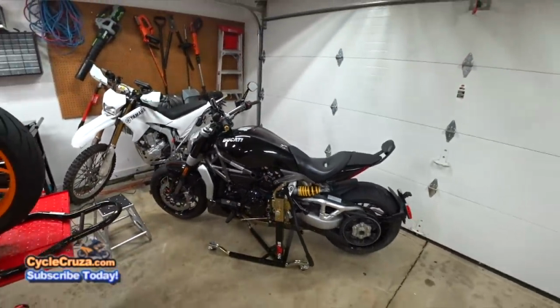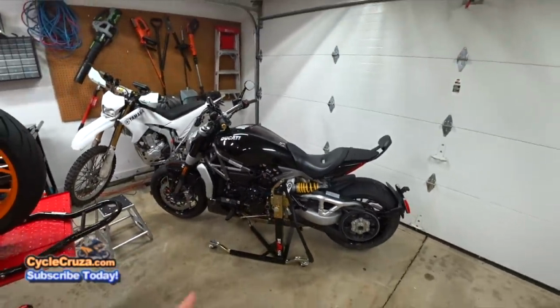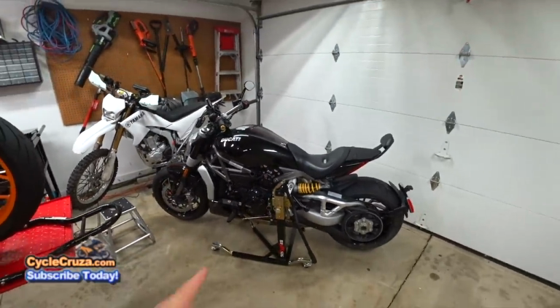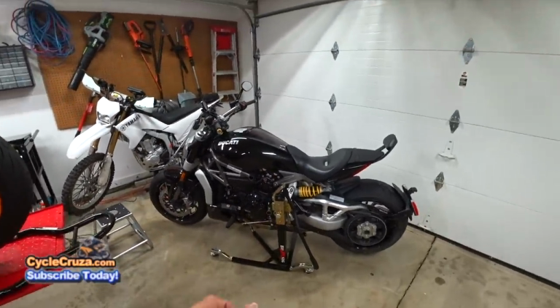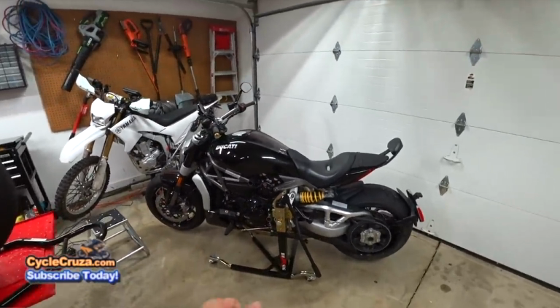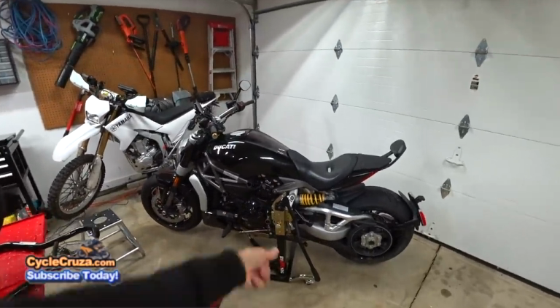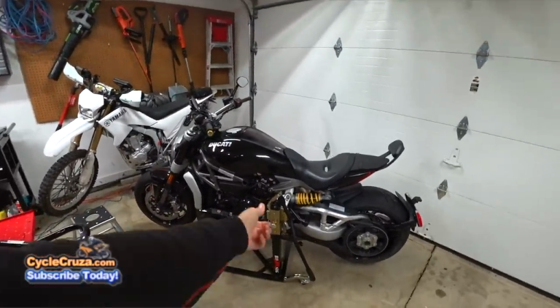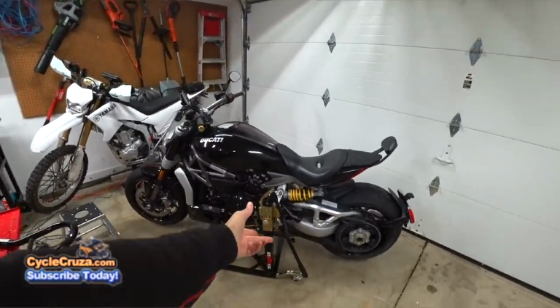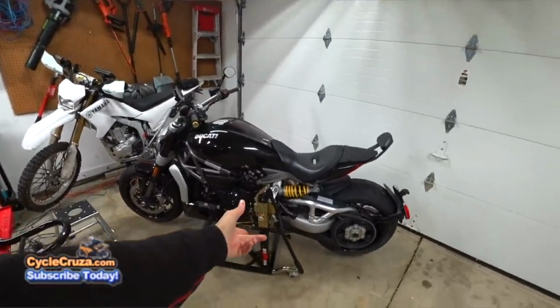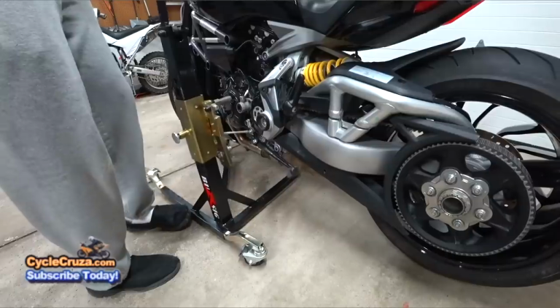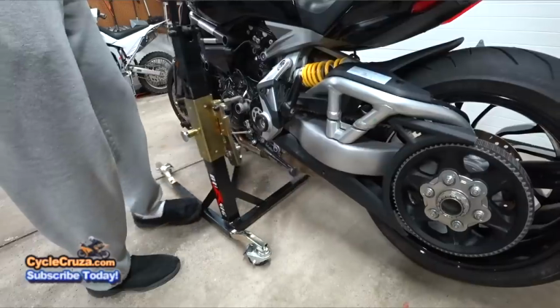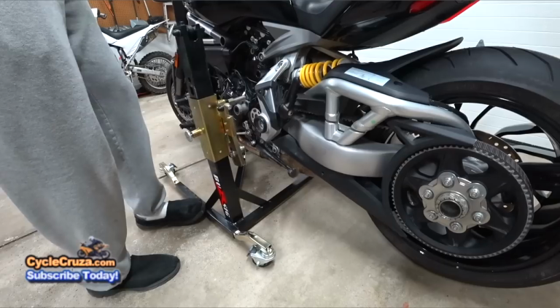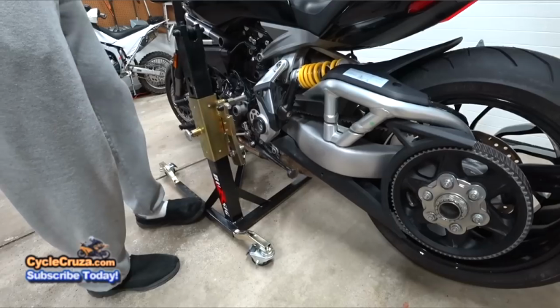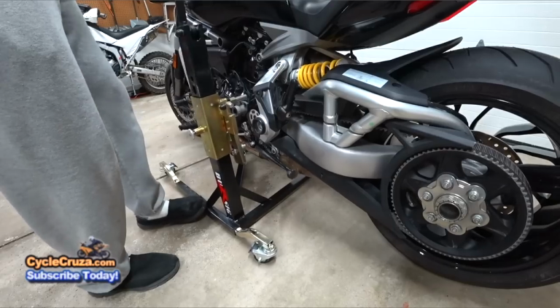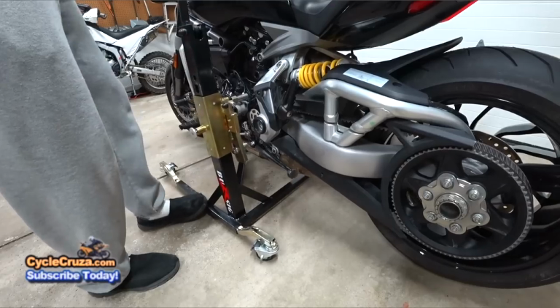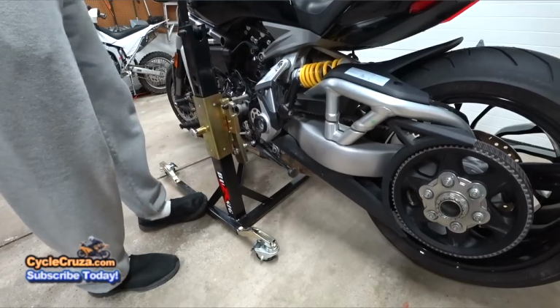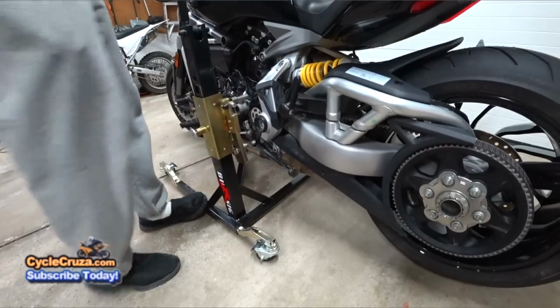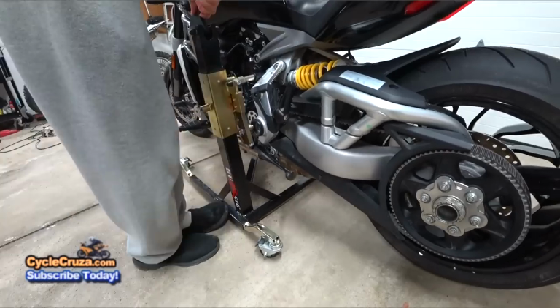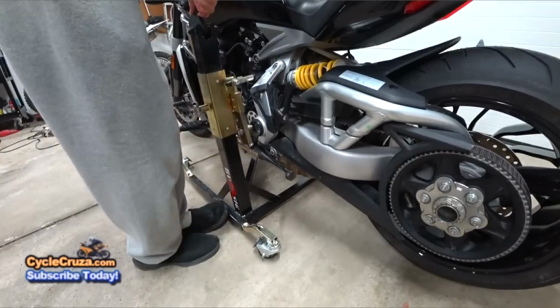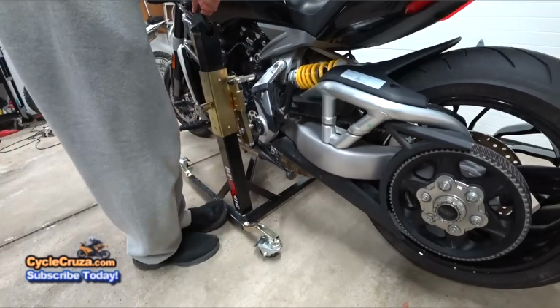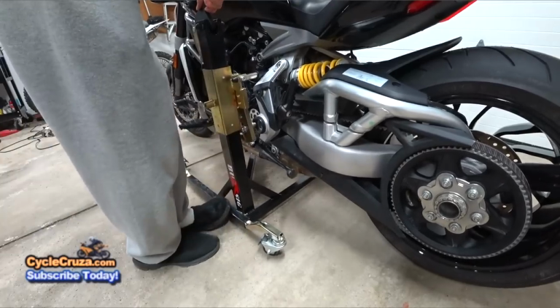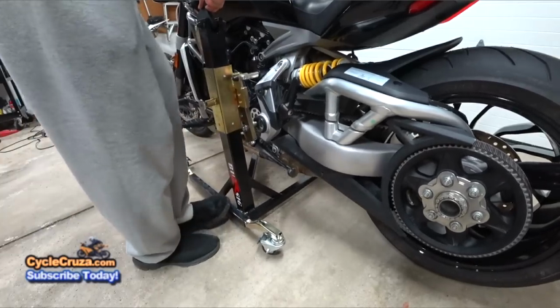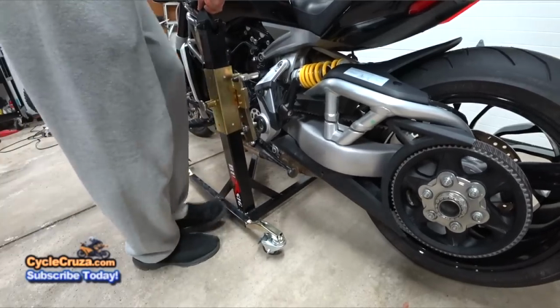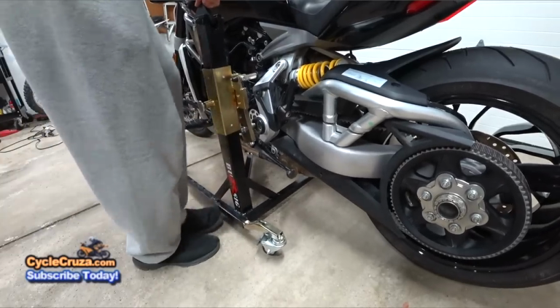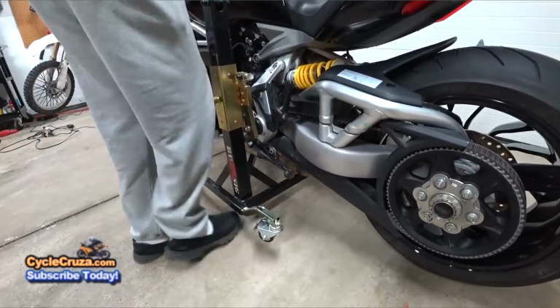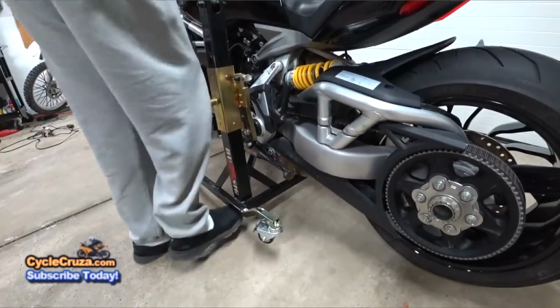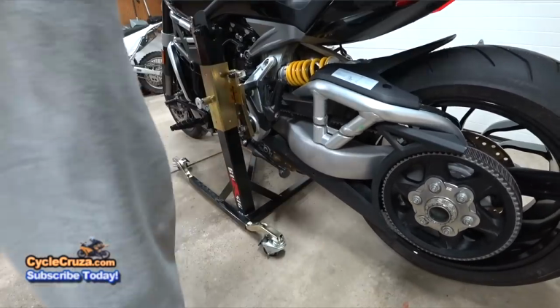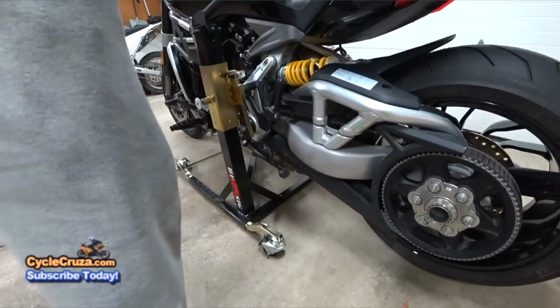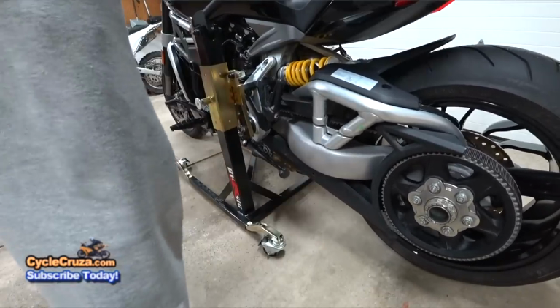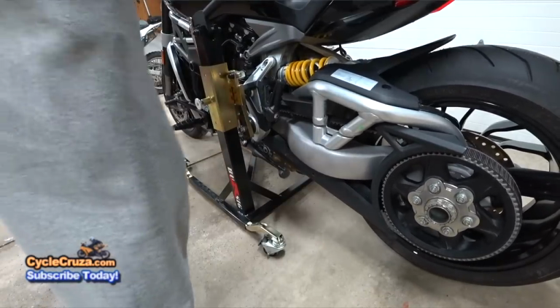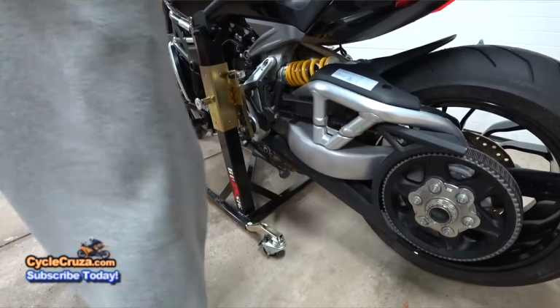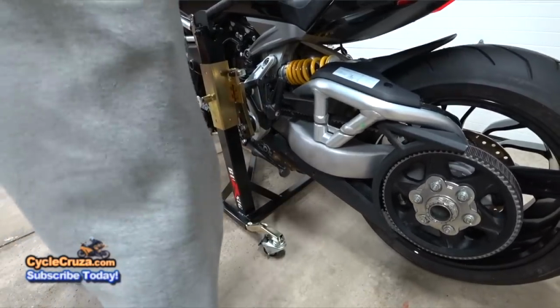You just put the stand, put those pins in the slots, and push down the lever — it lifts the bike up. That's it.